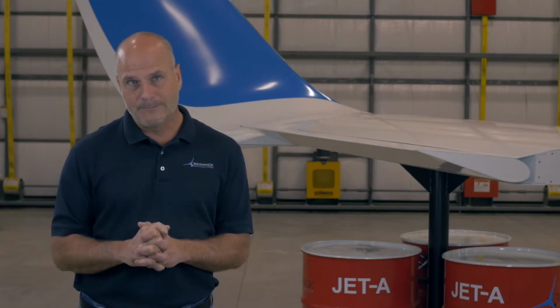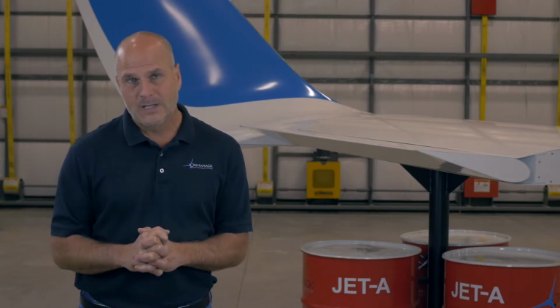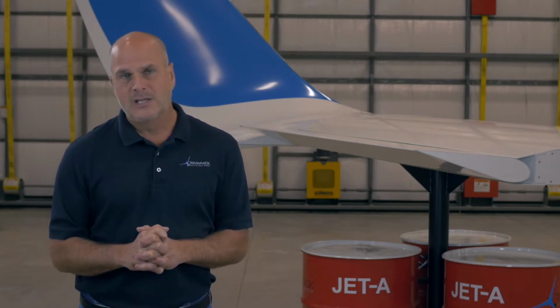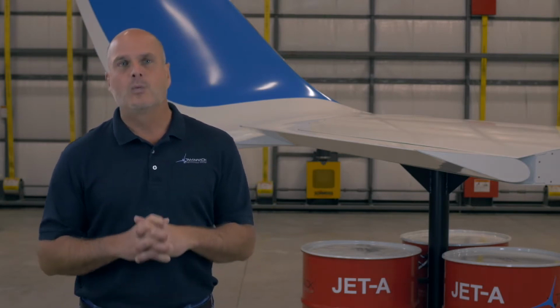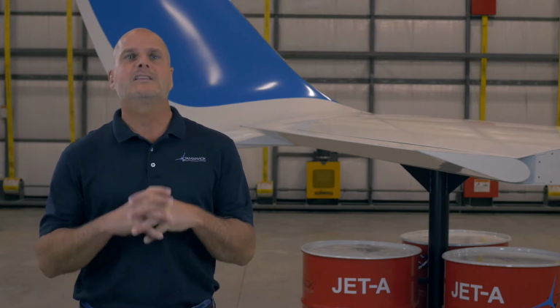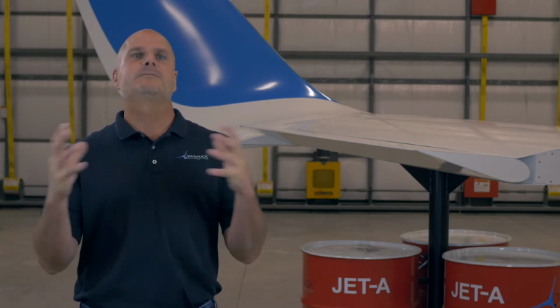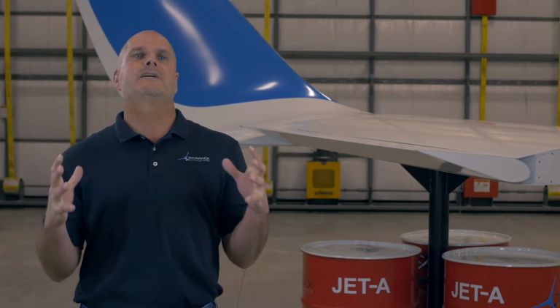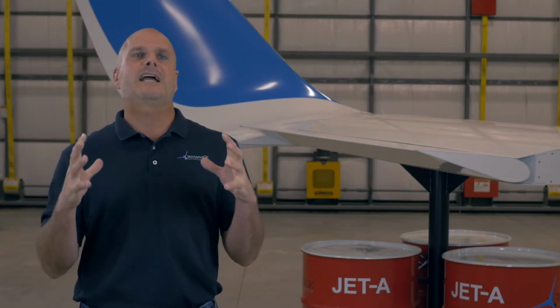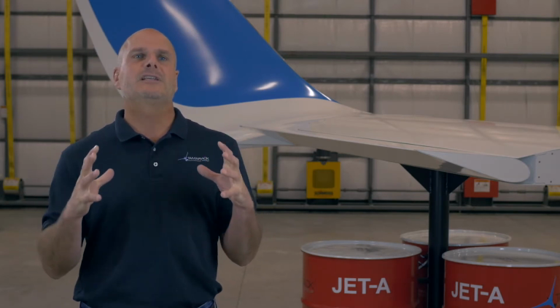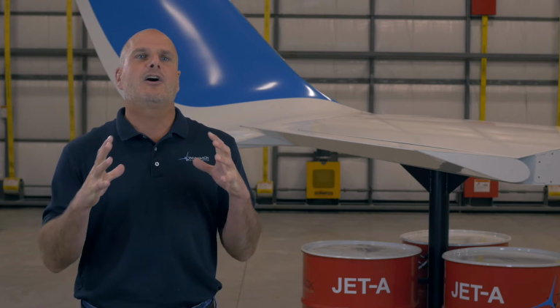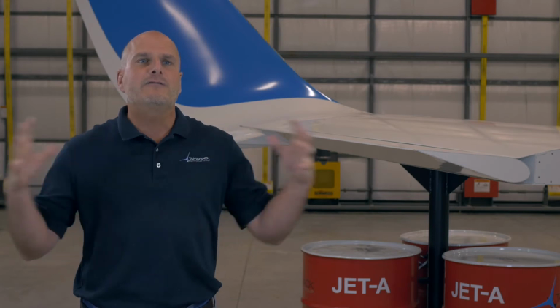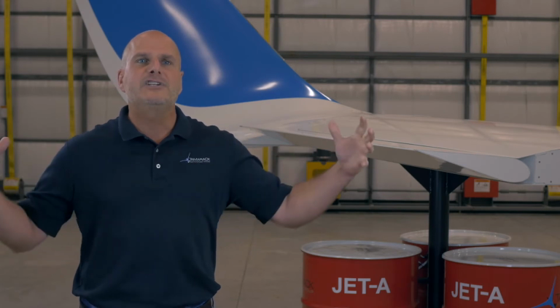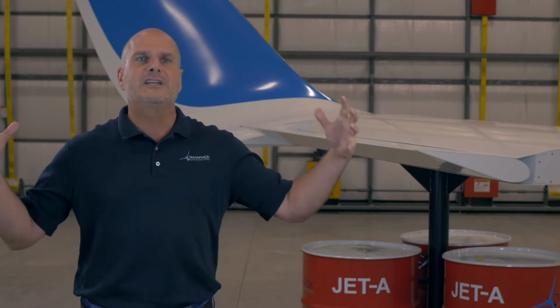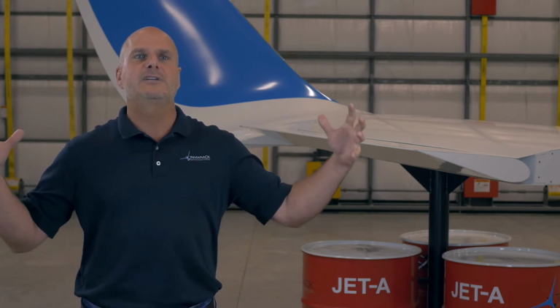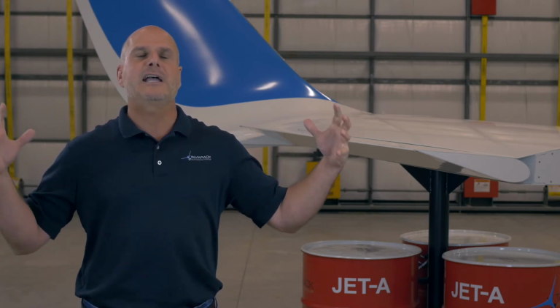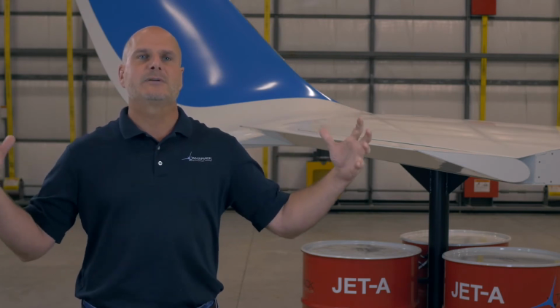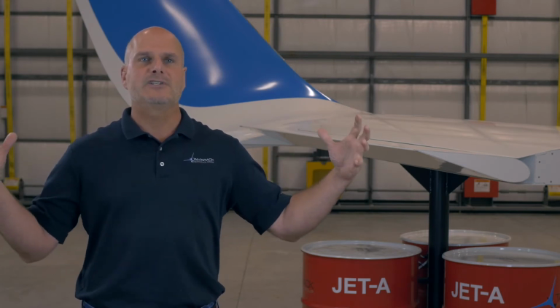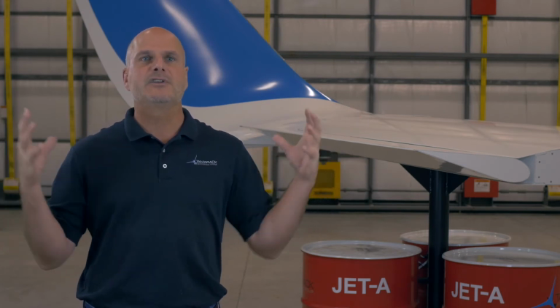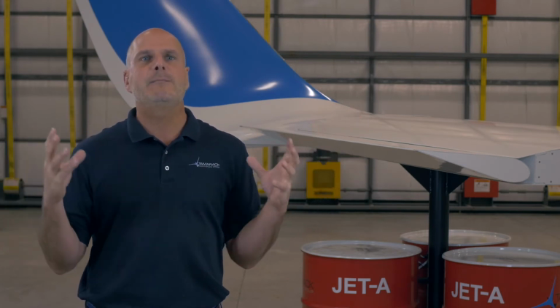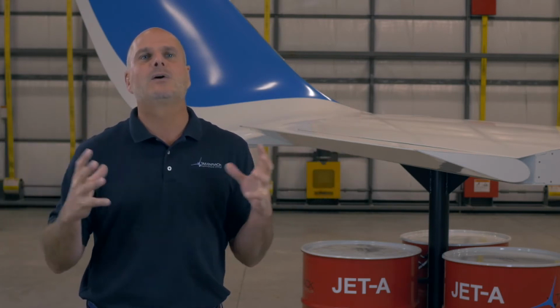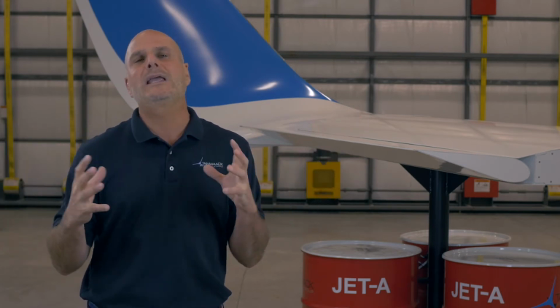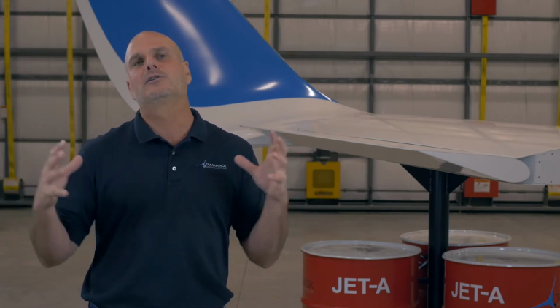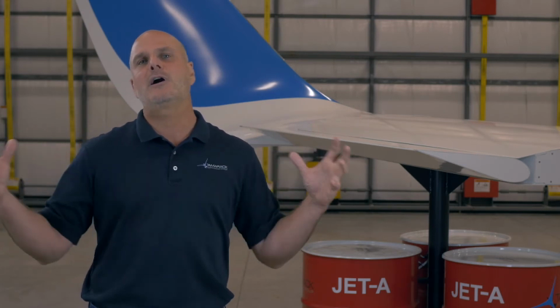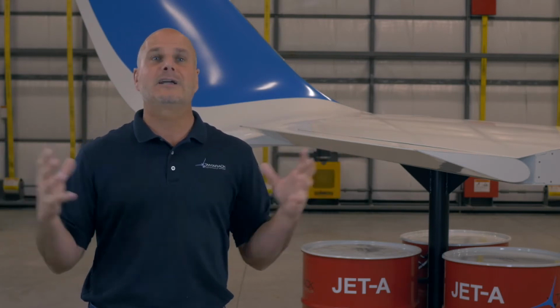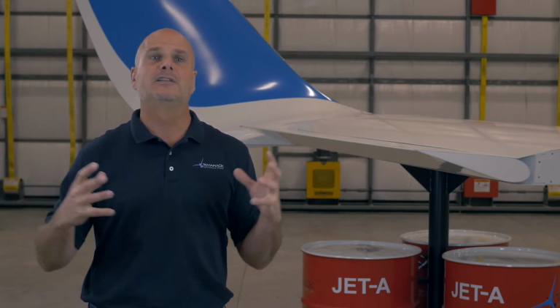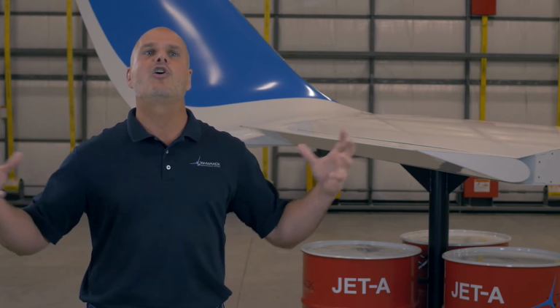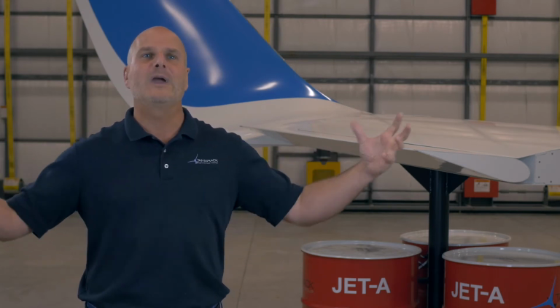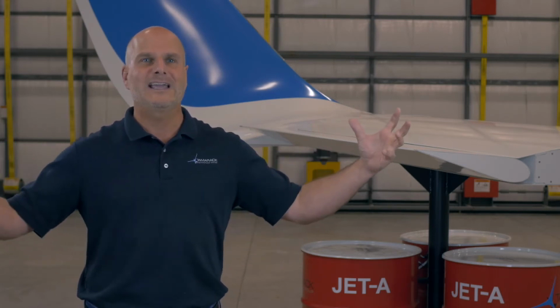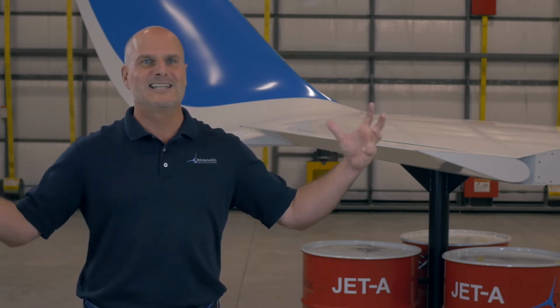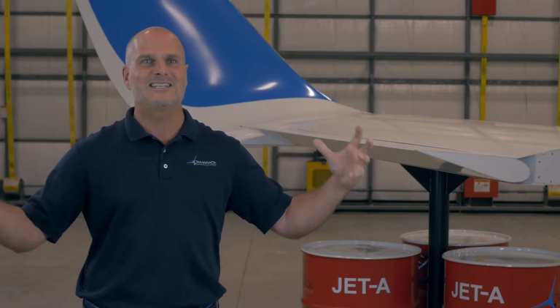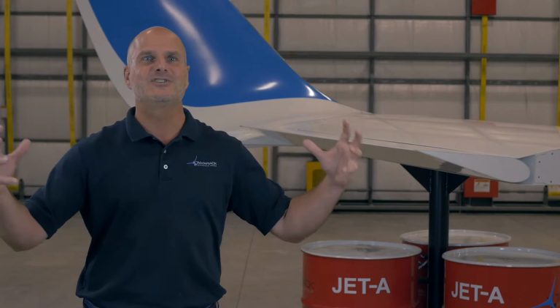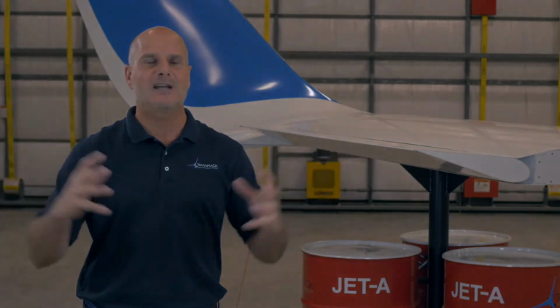Winglets actually artificially increase the aspect ratio, so they make the wing look longer. And a long wing has less induced drag.